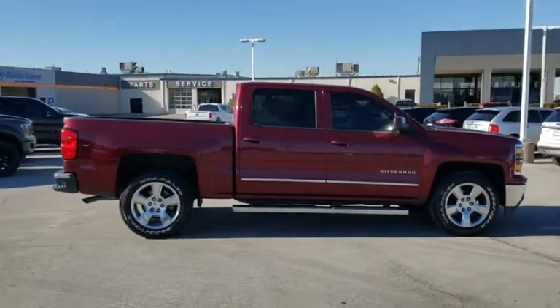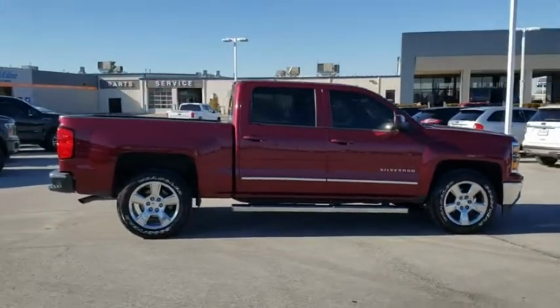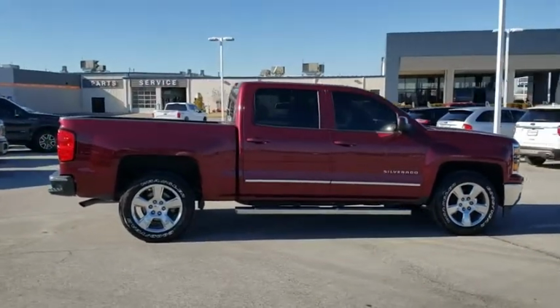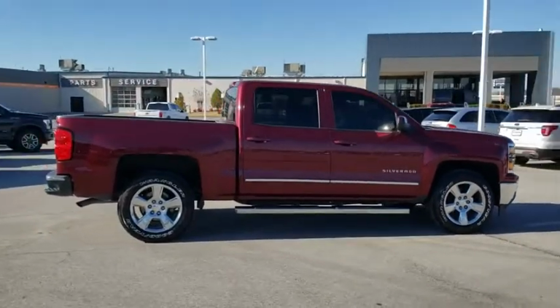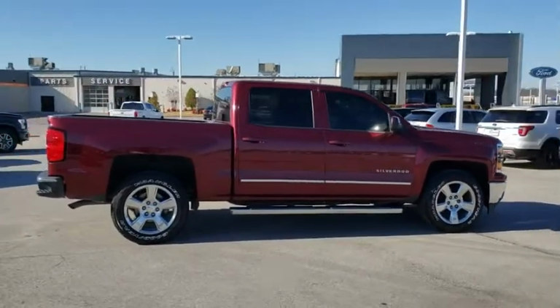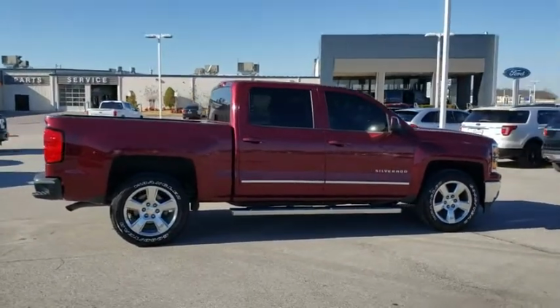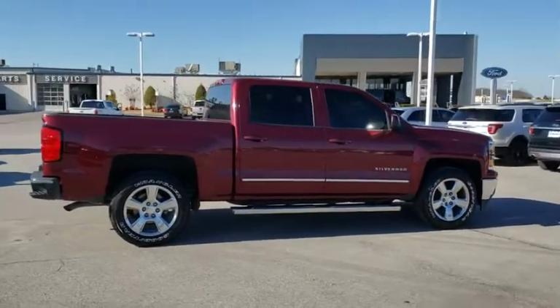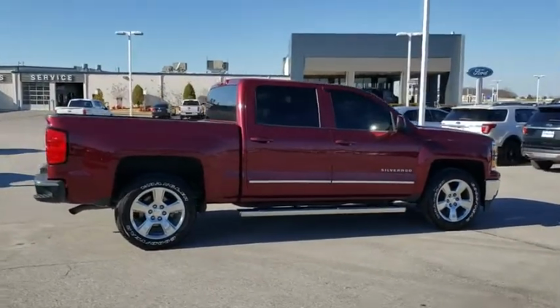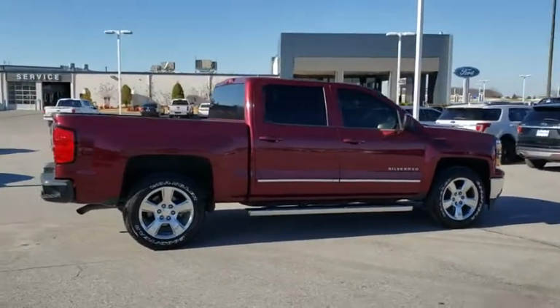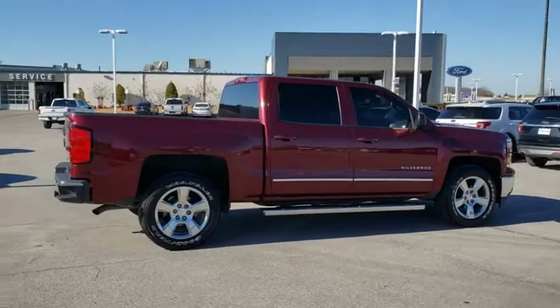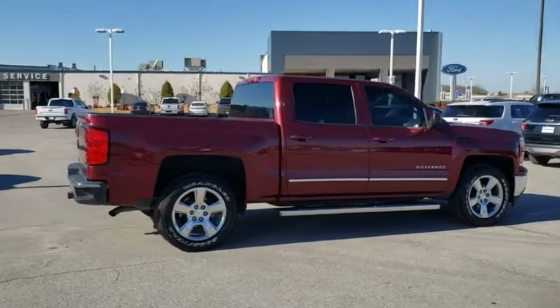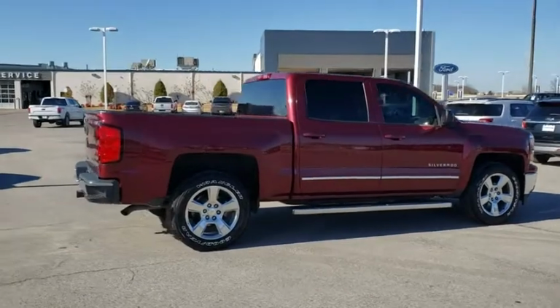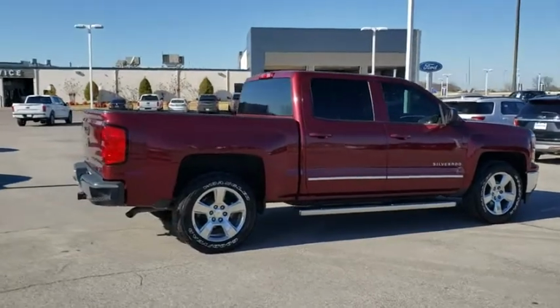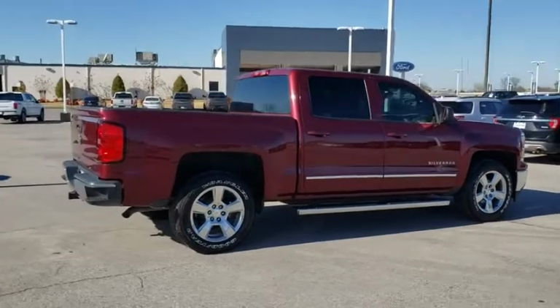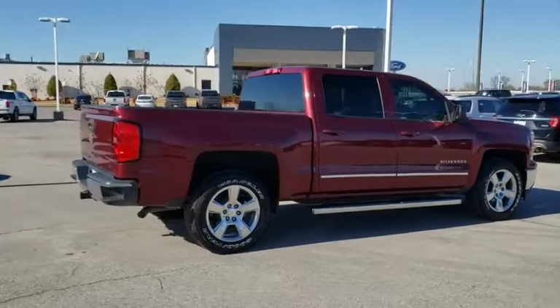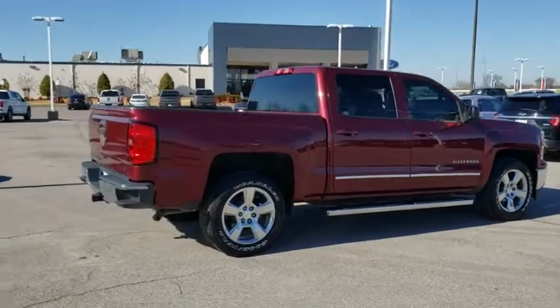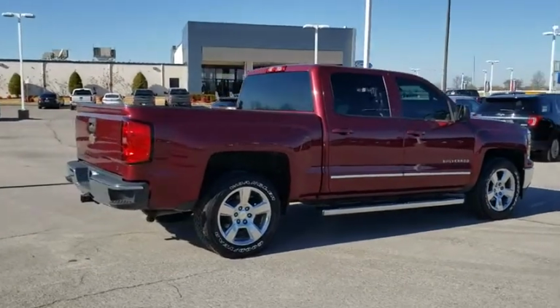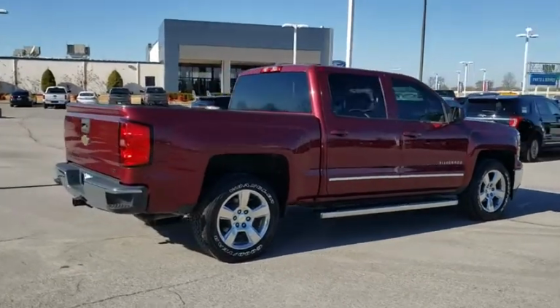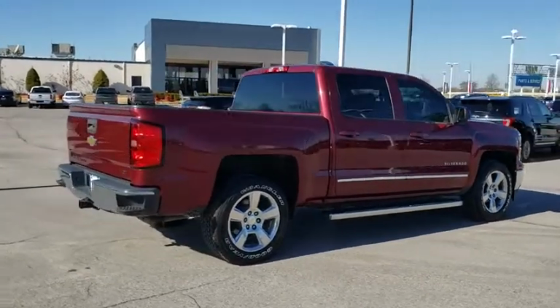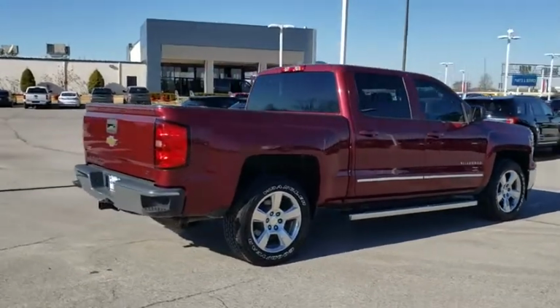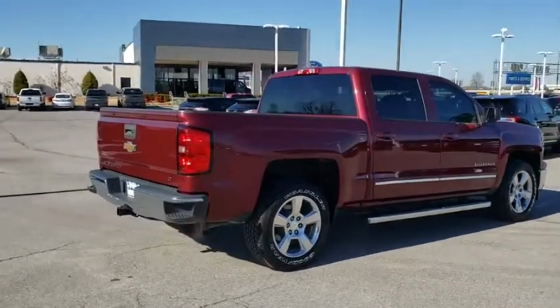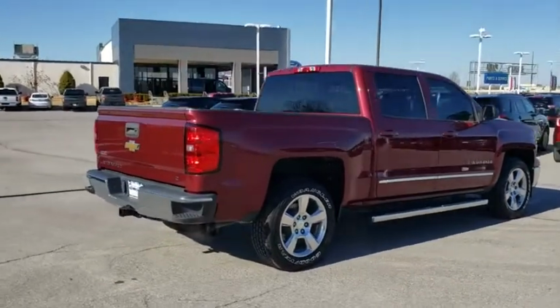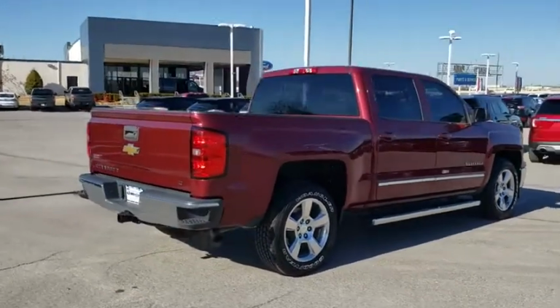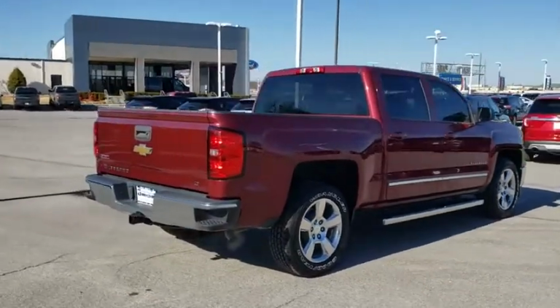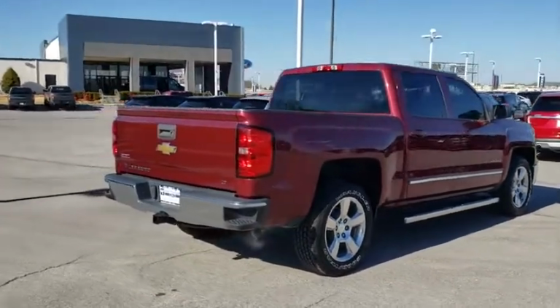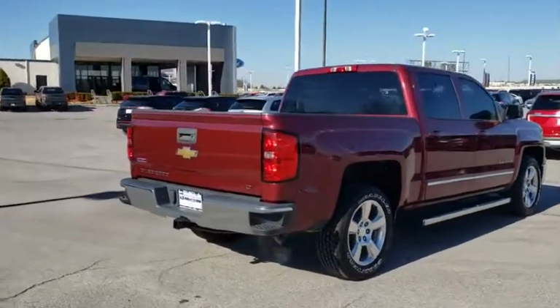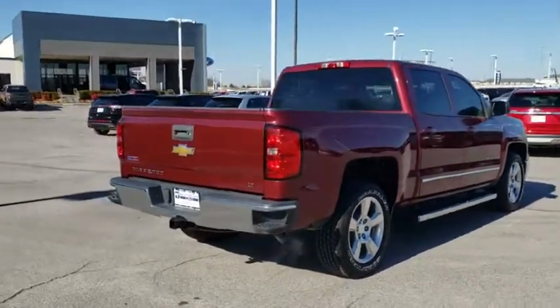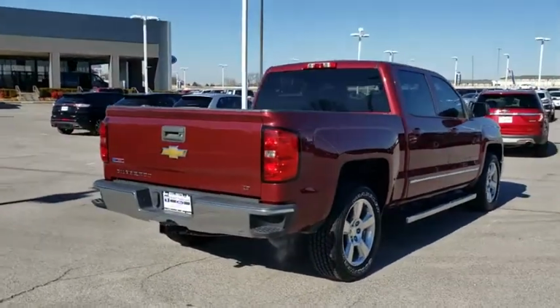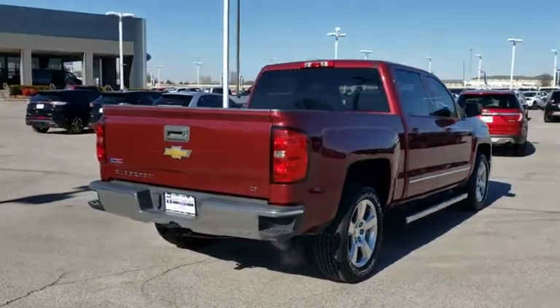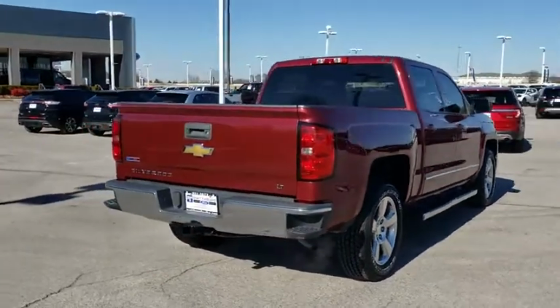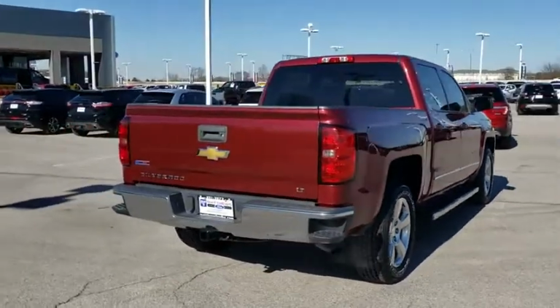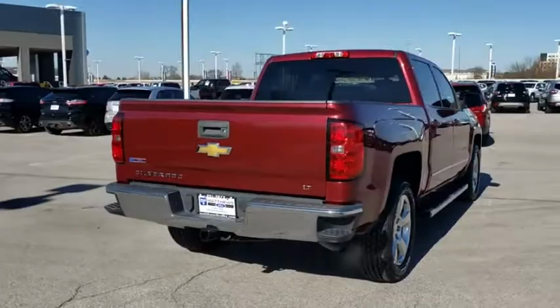This vehicle has less than 65,000 miles. Here are some of this vehicle's great options: anti-lock braking system,